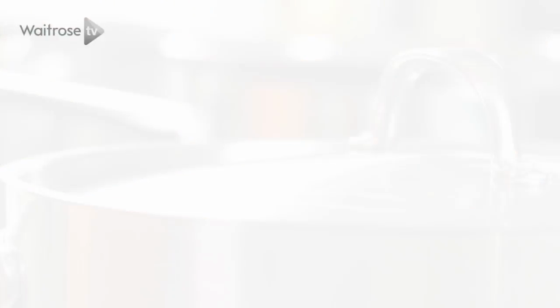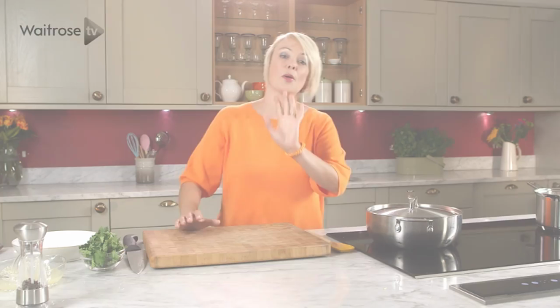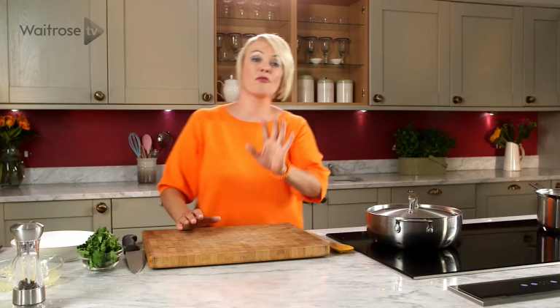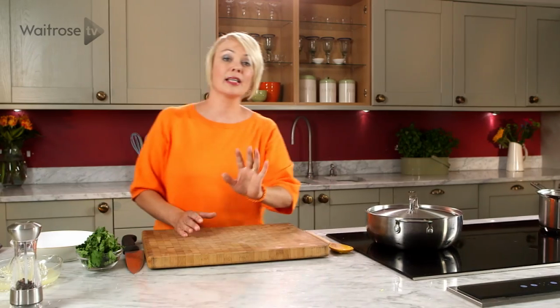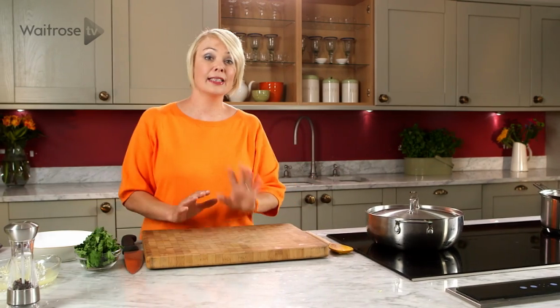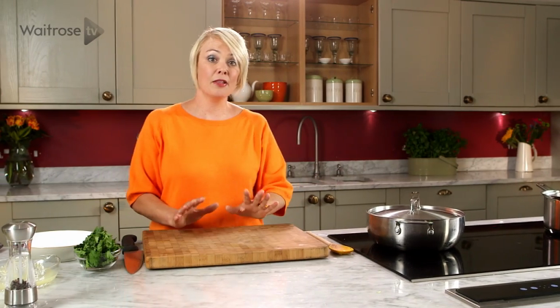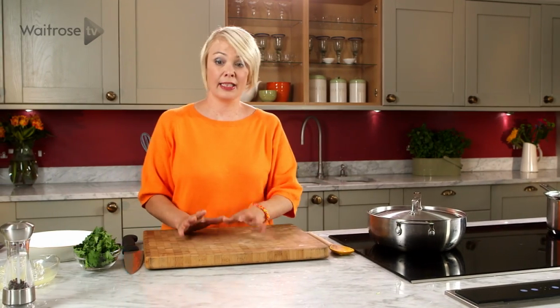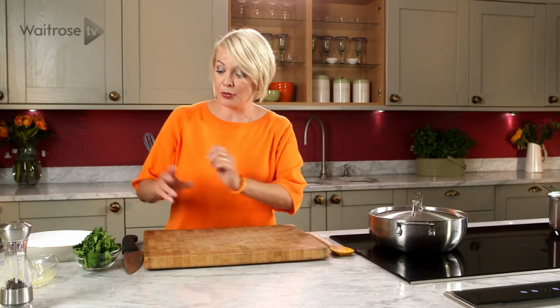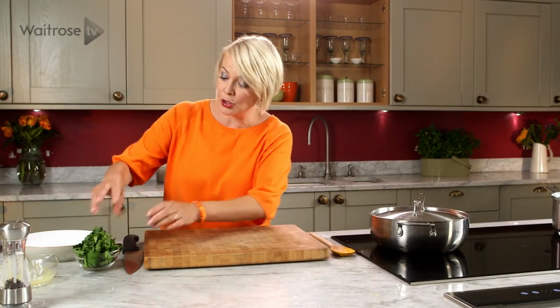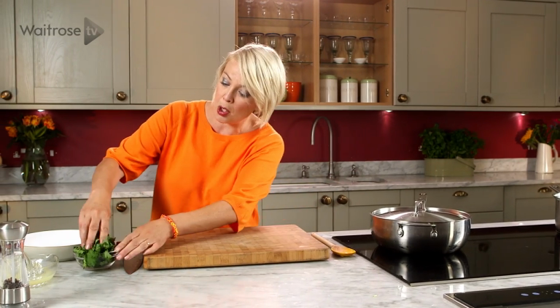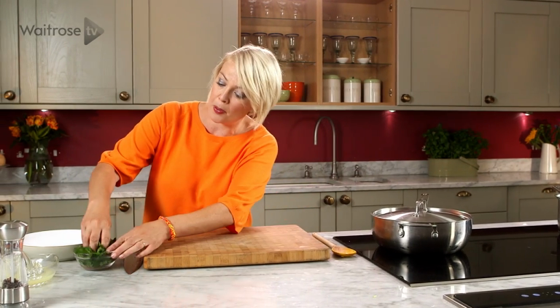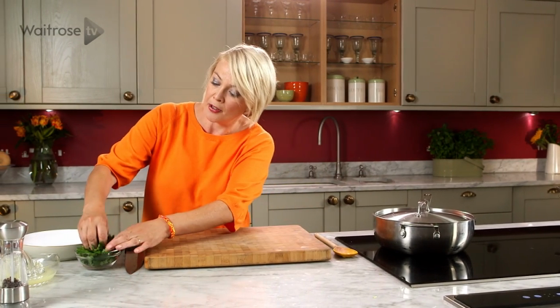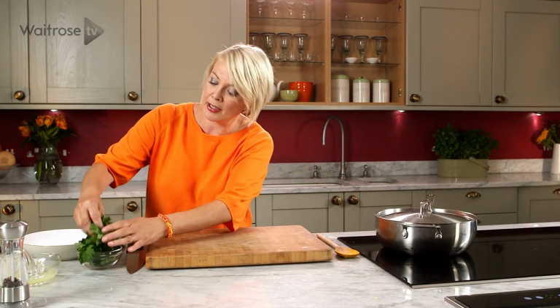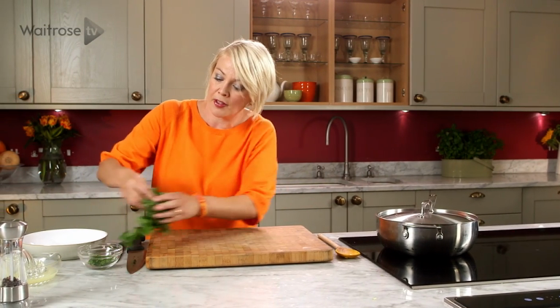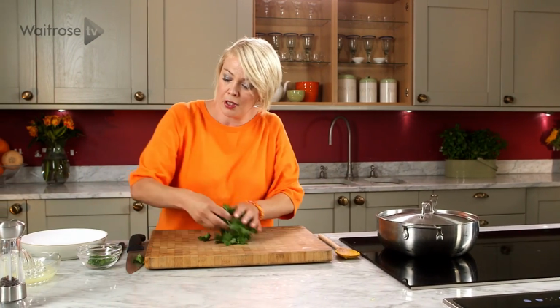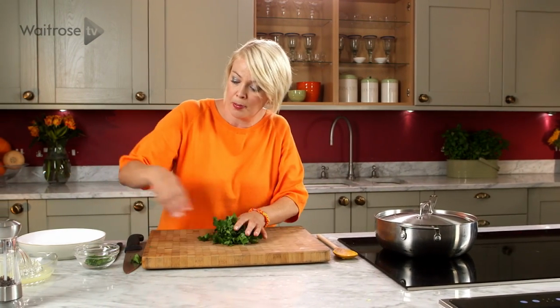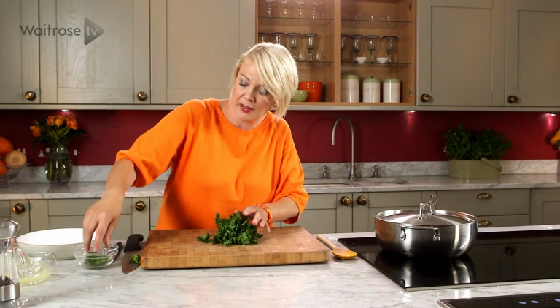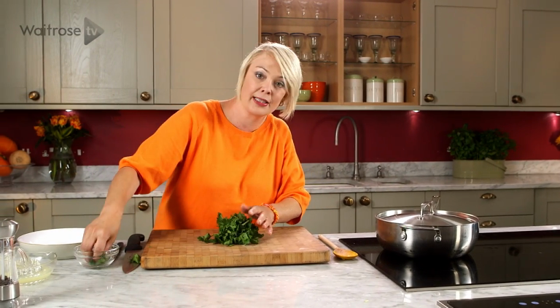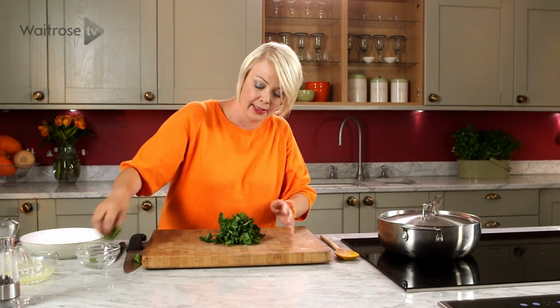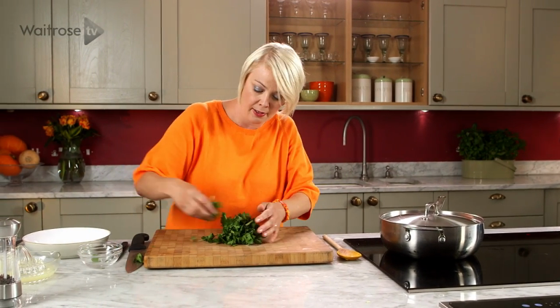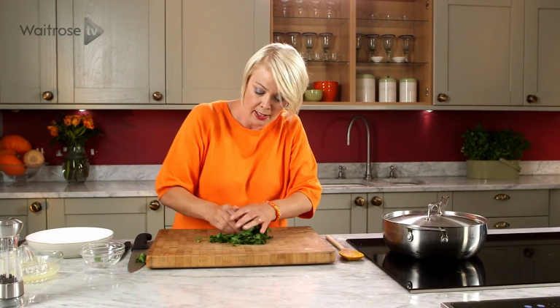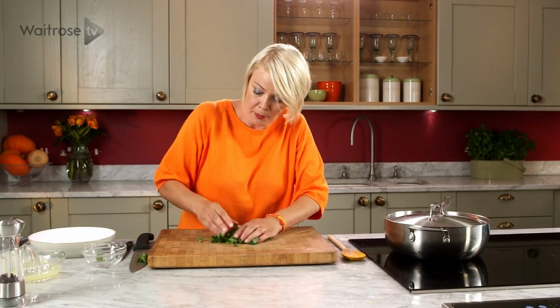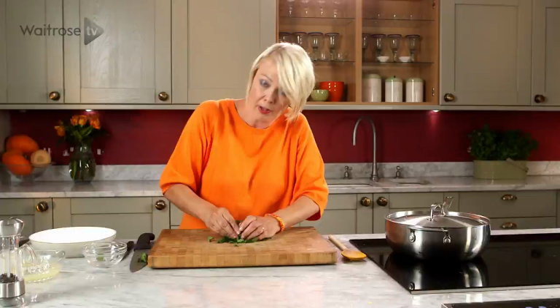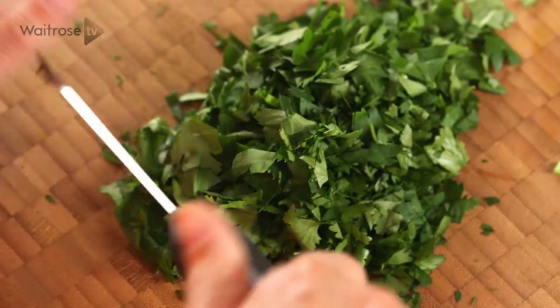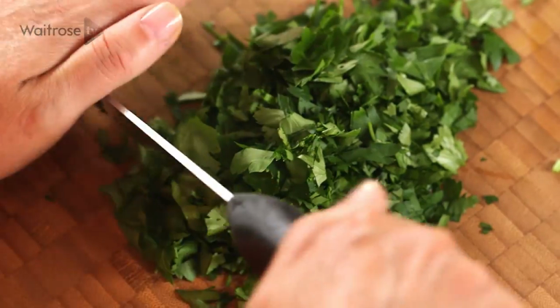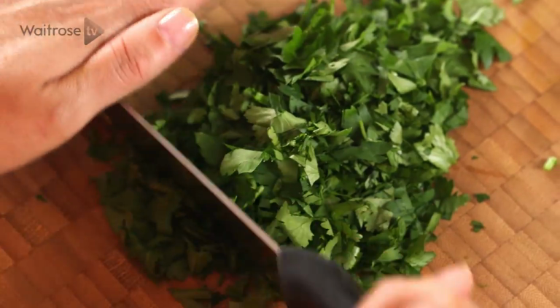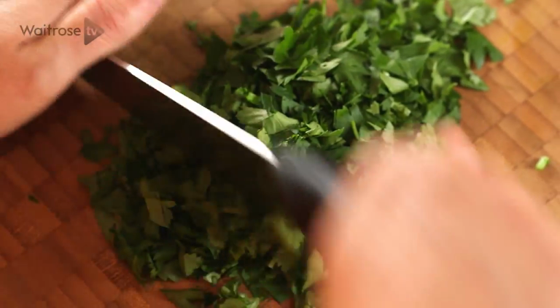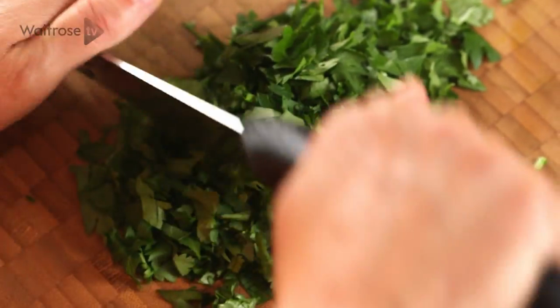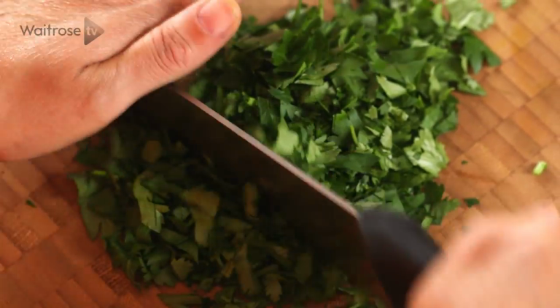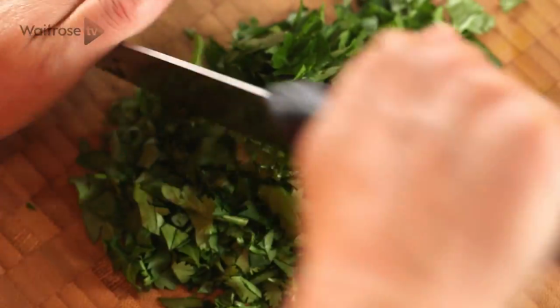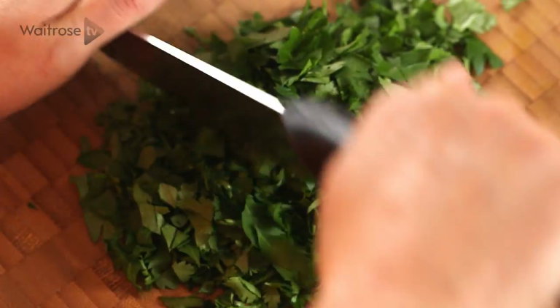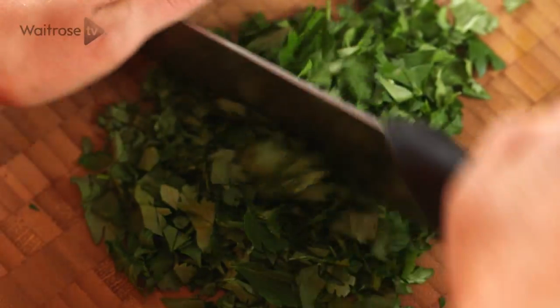Our rice is nearly ready. I'm just going to chop the rest of those herb leaves I set aside — the parsley and the coriander — quite roughly.